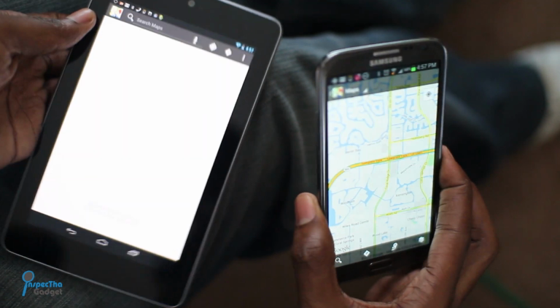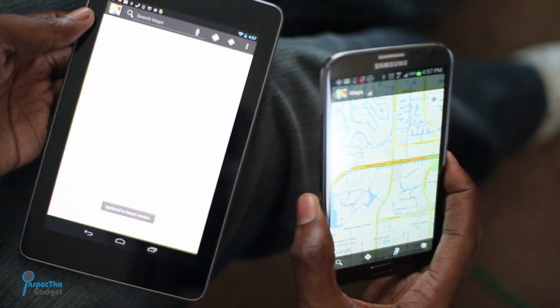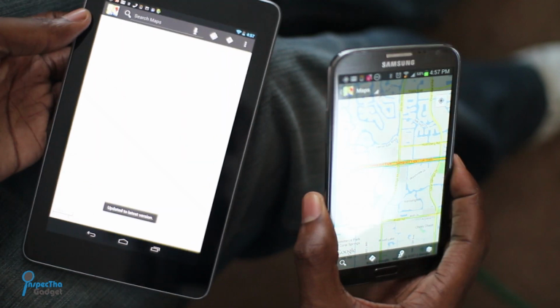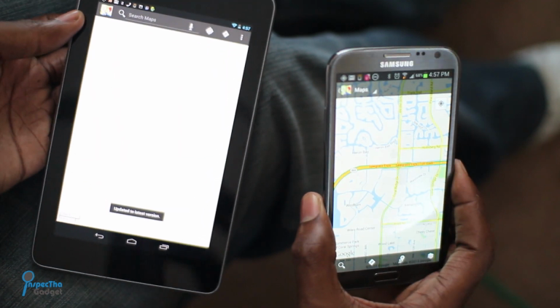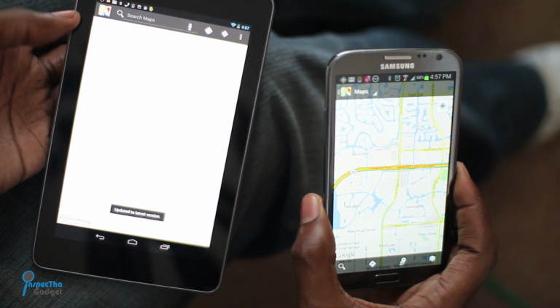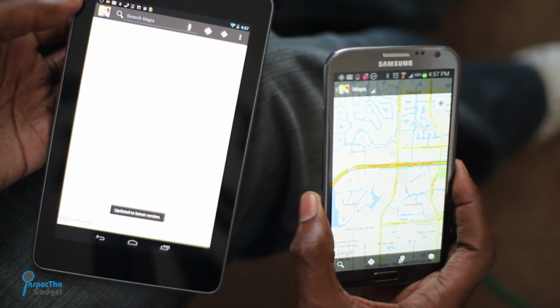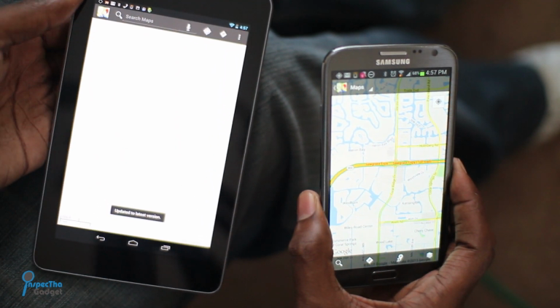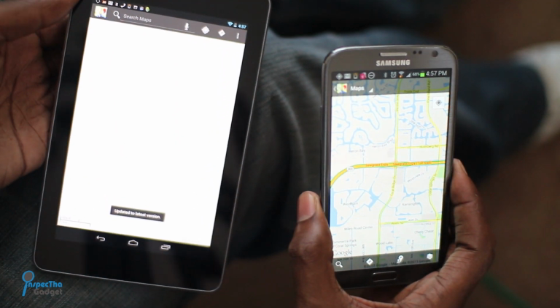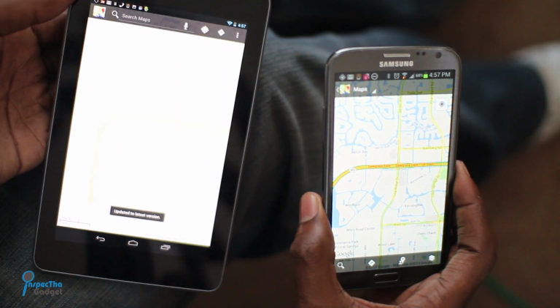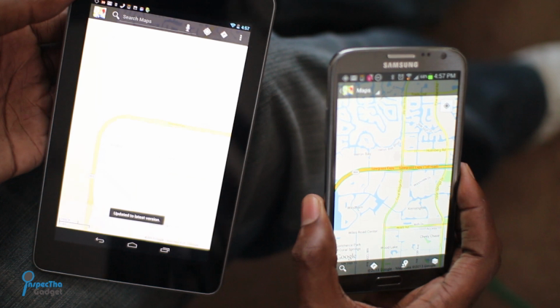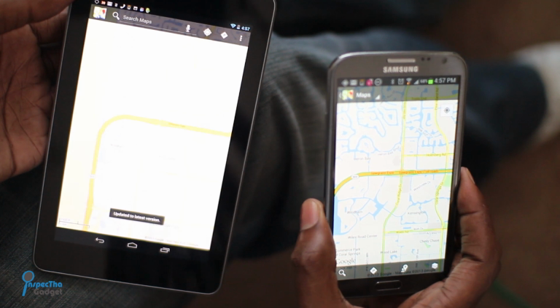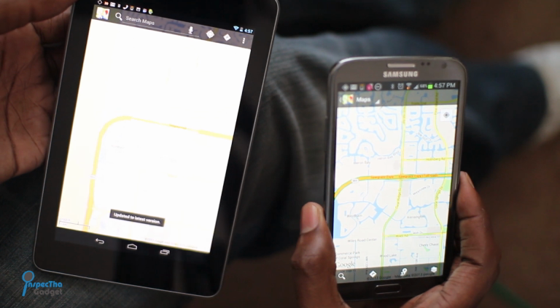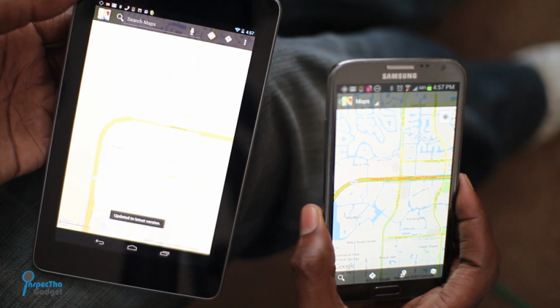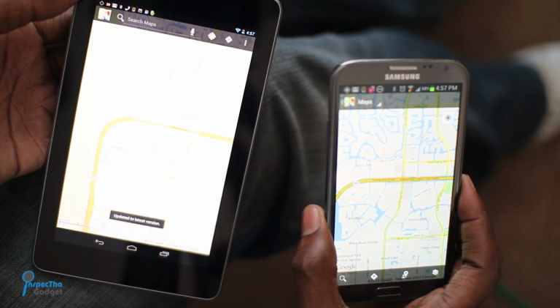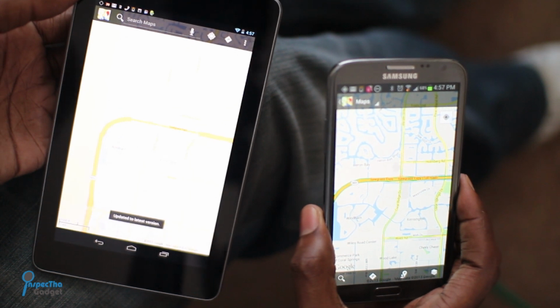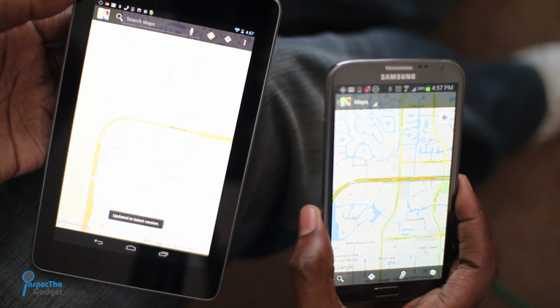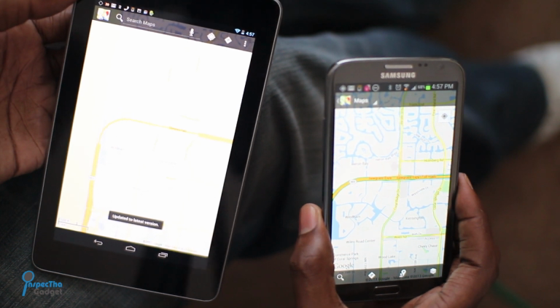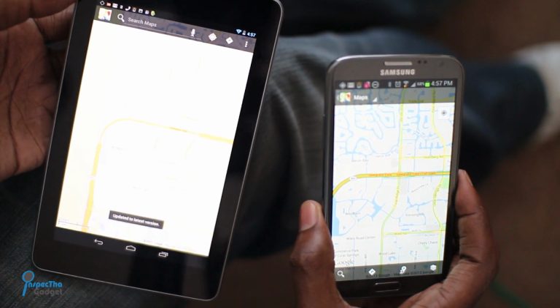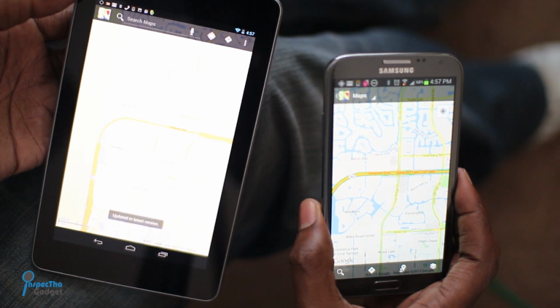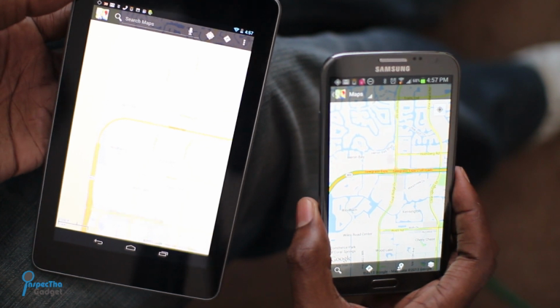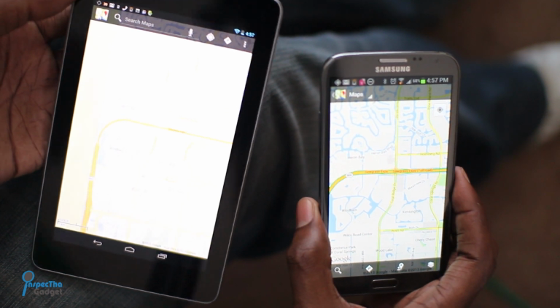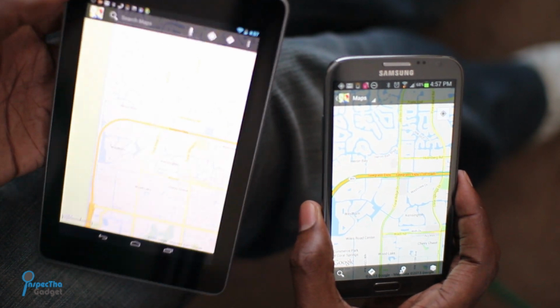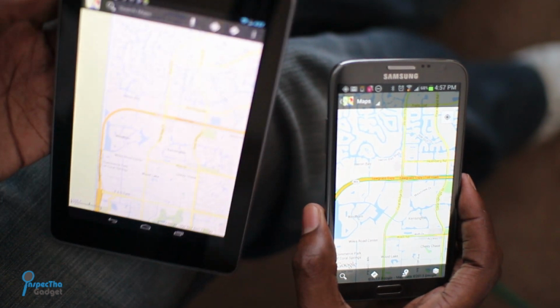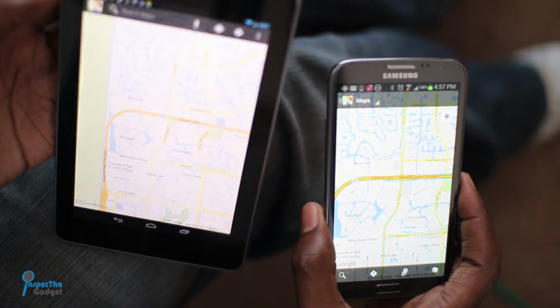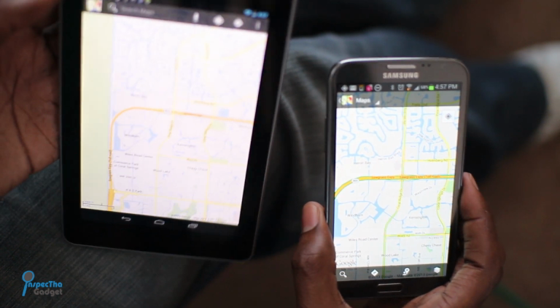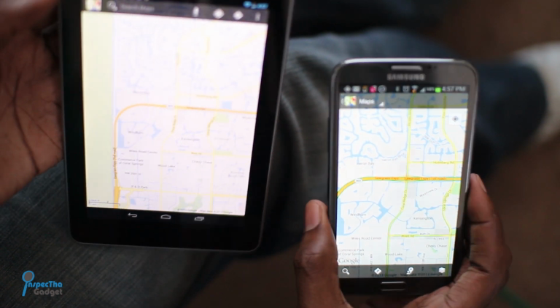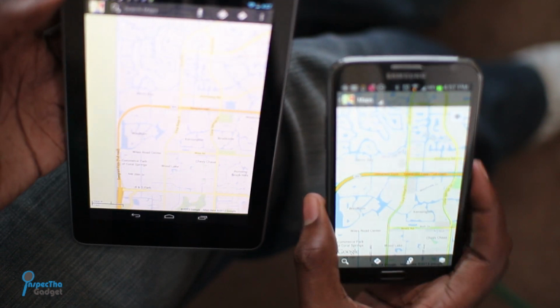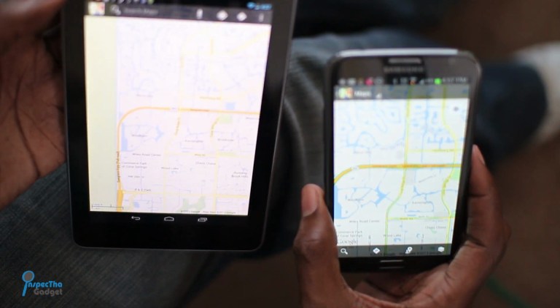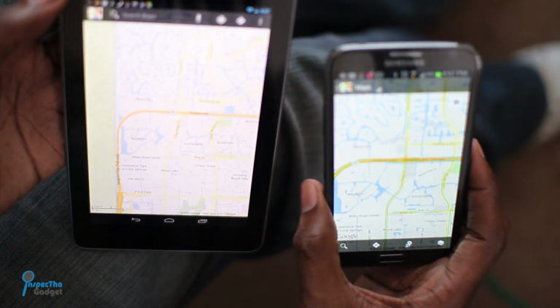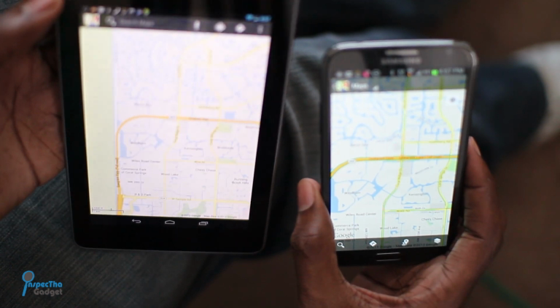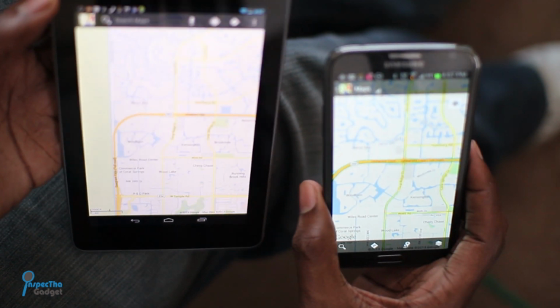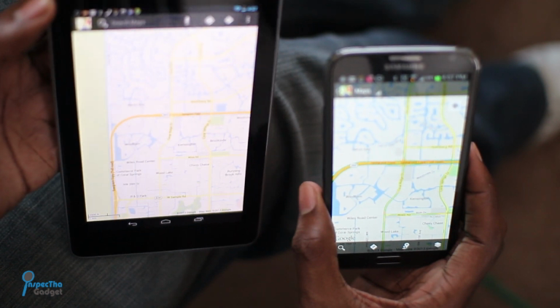Anyways, here's the last one — transferring a map — and voila, works just as you'd expect it to.